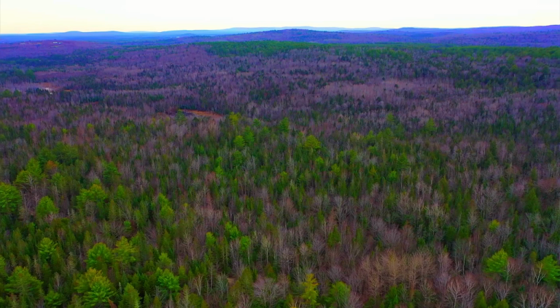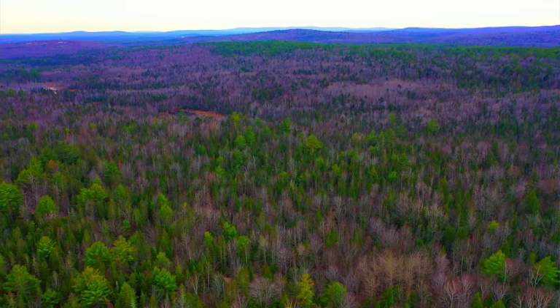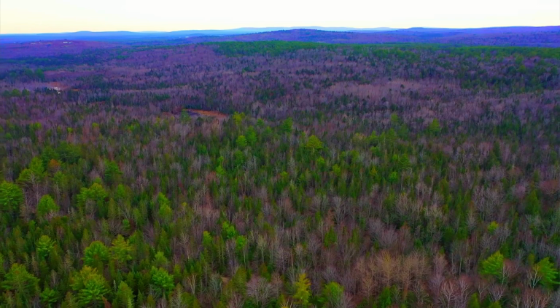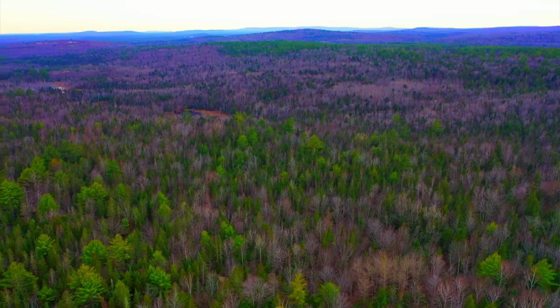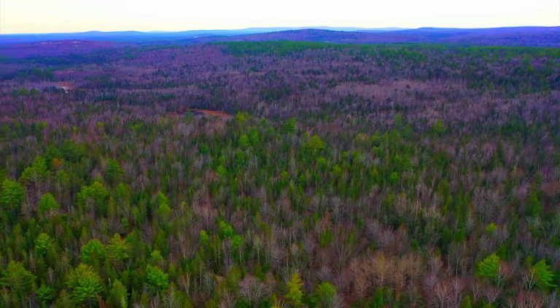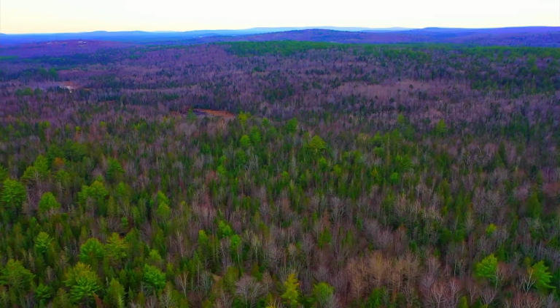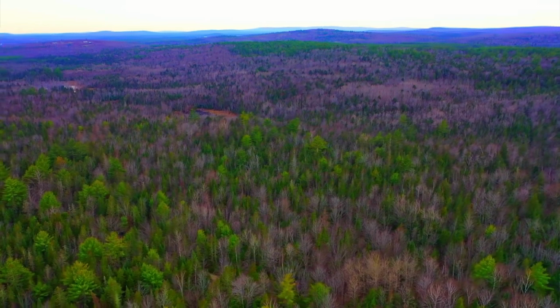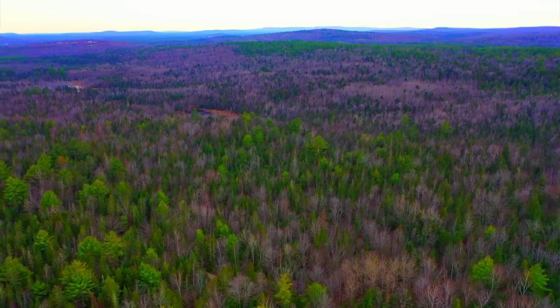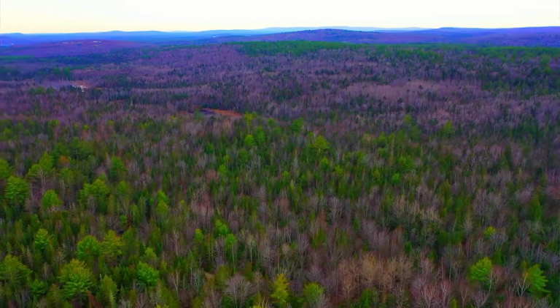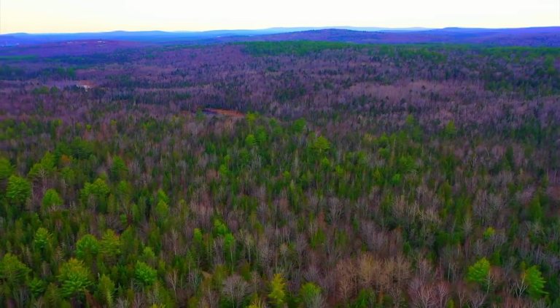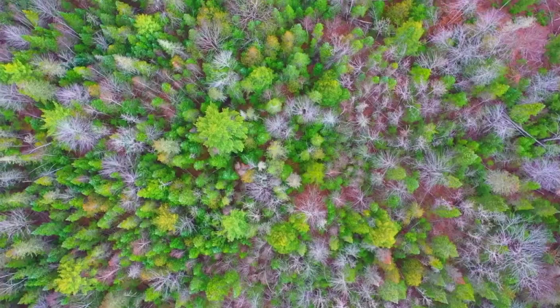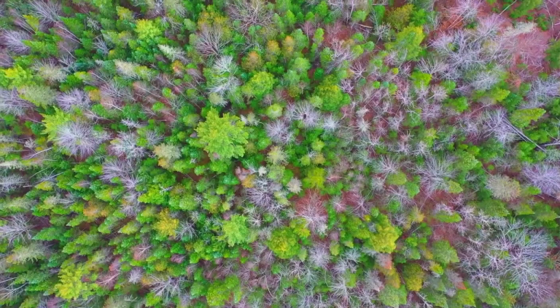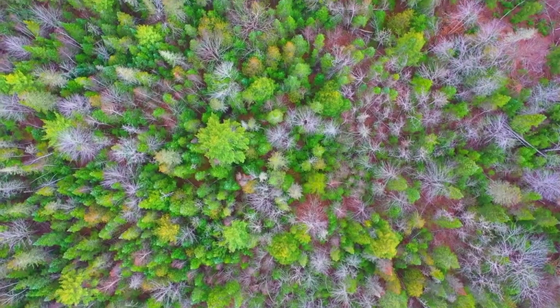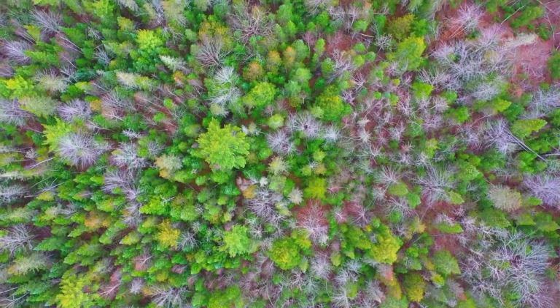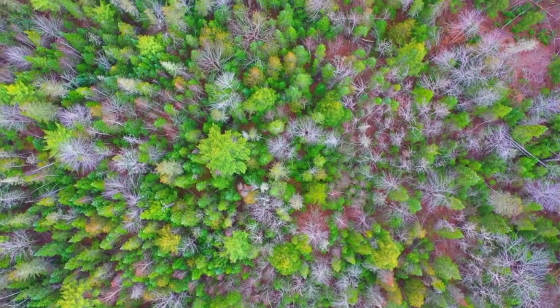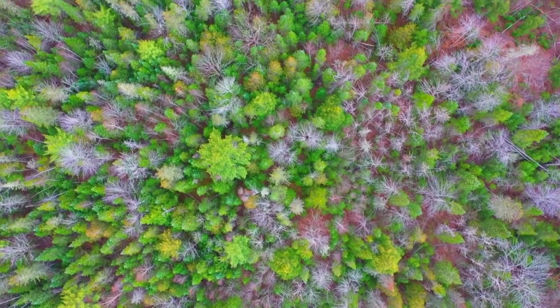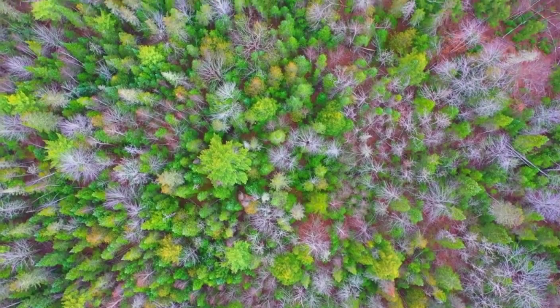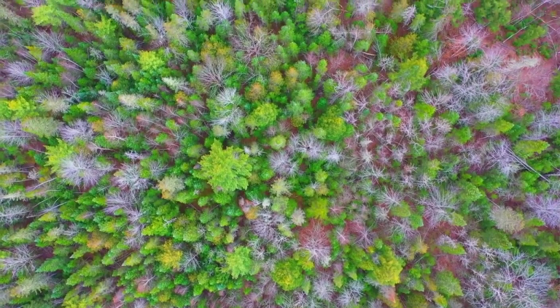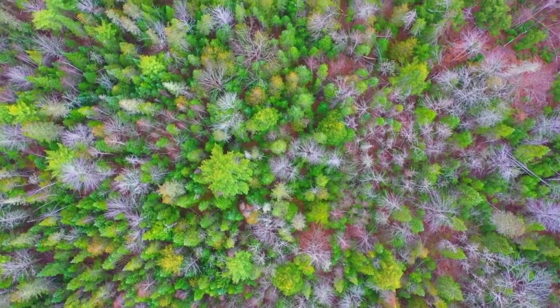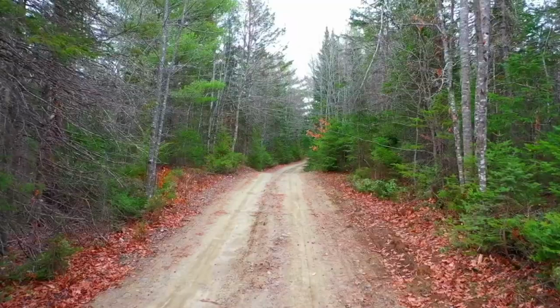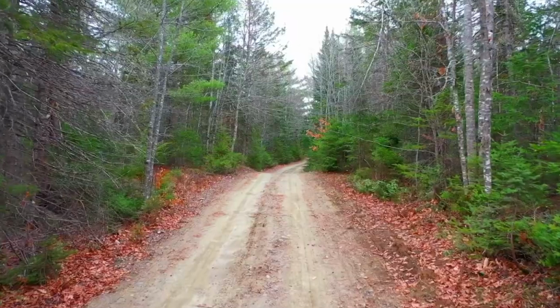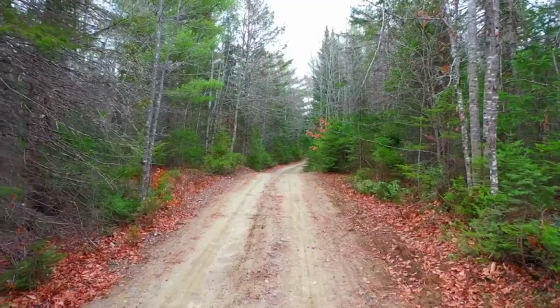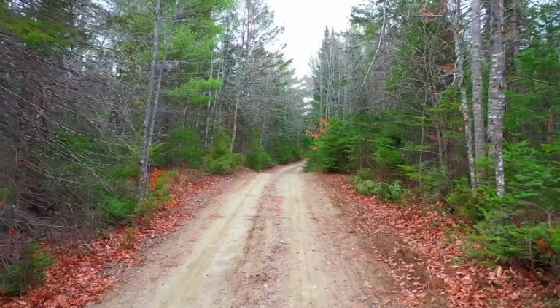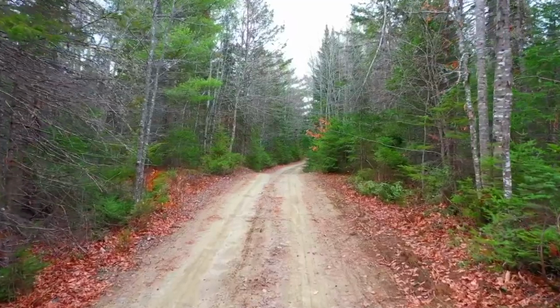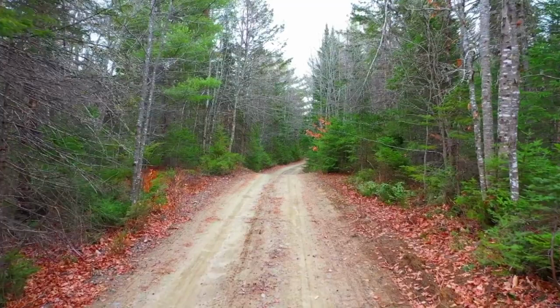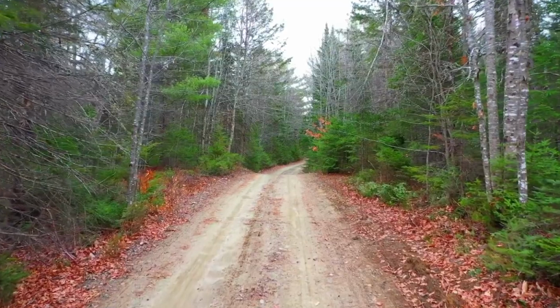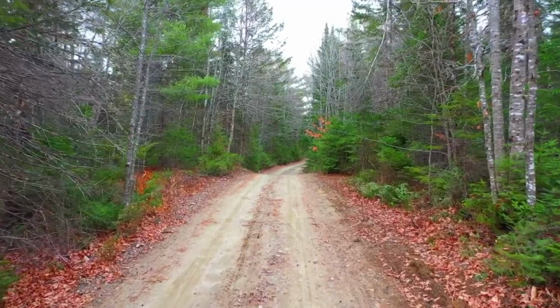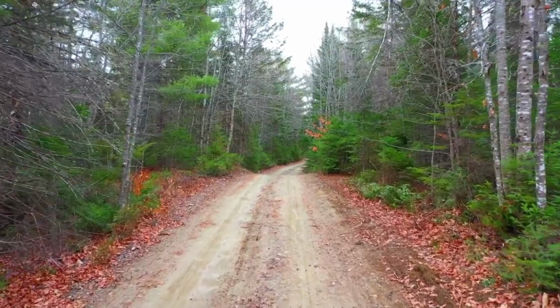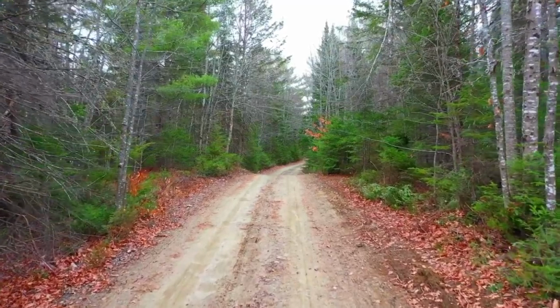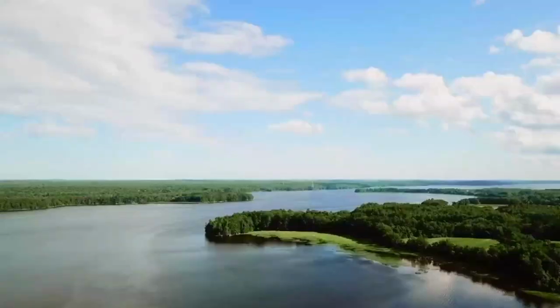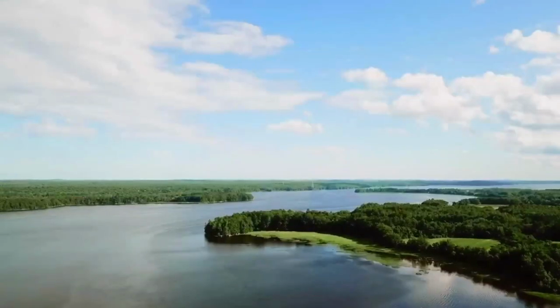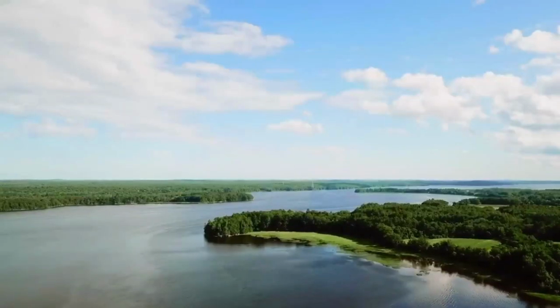Hello, this is Tori with Landio. We have an 11.4 acre wooded property in Maine with road frontage near the Kennebec River.